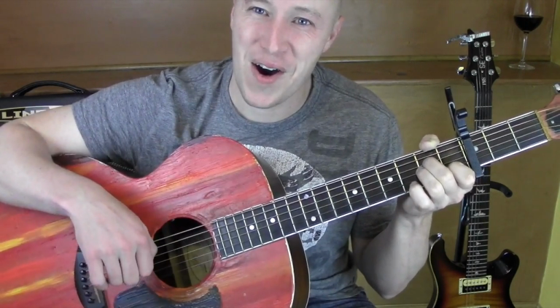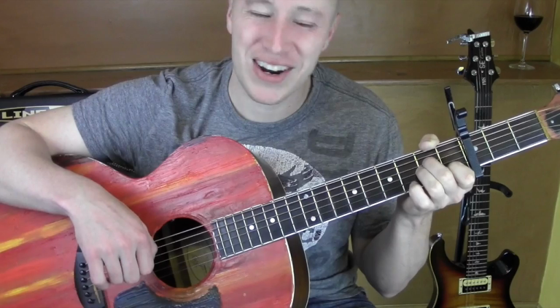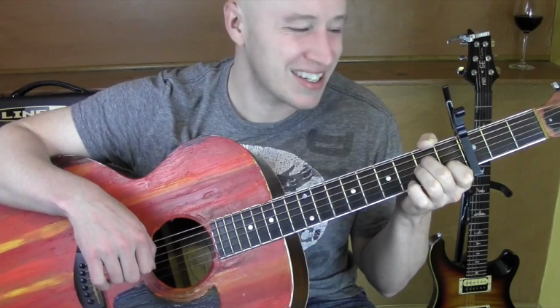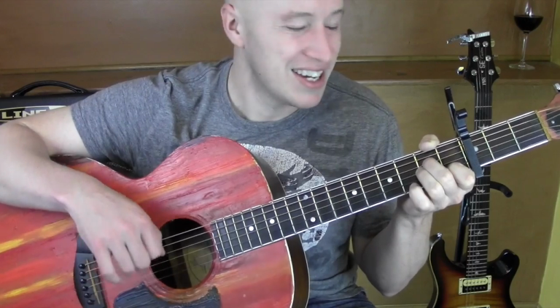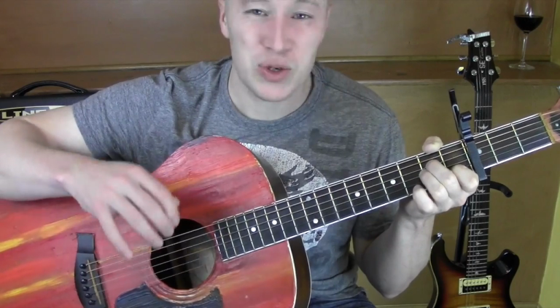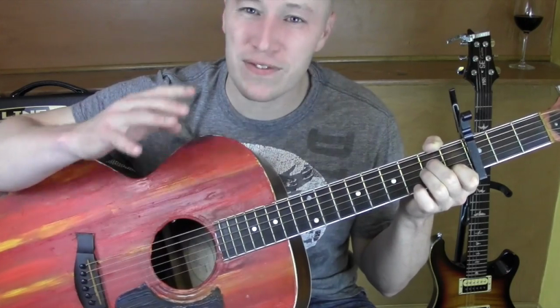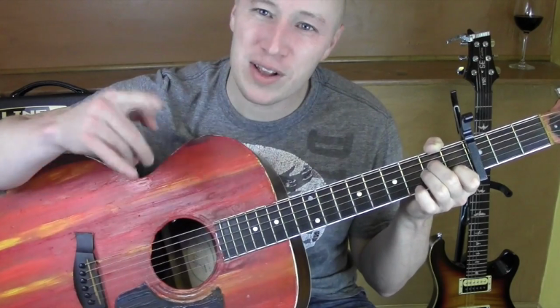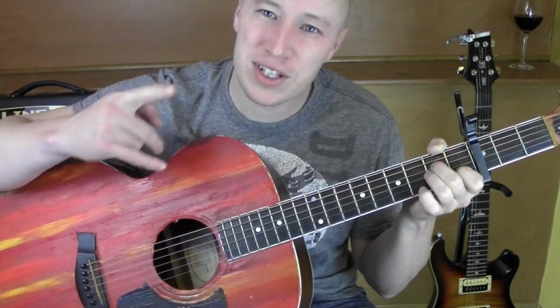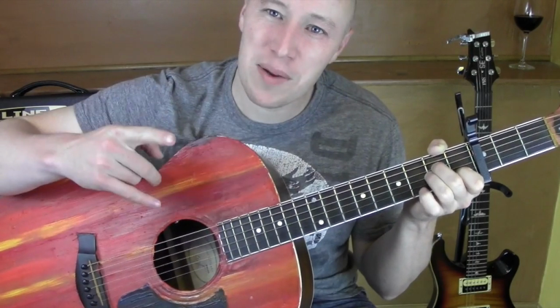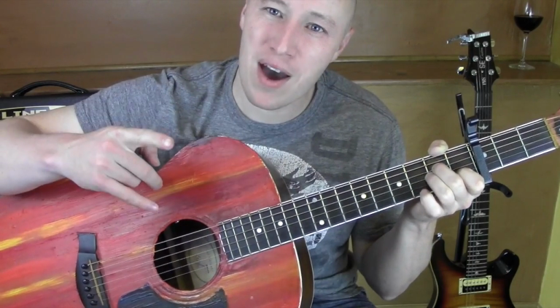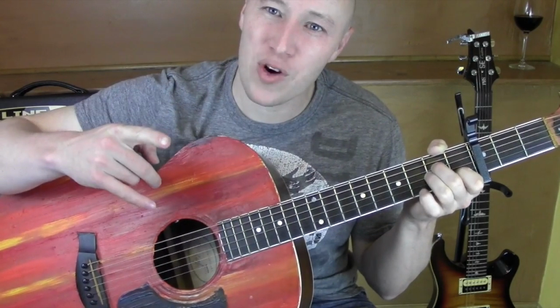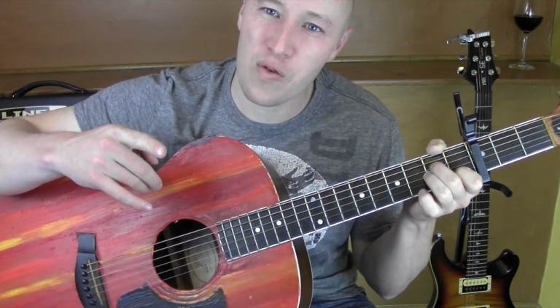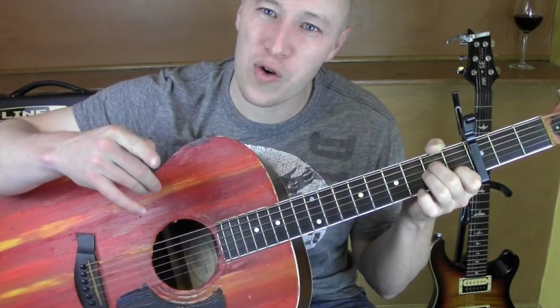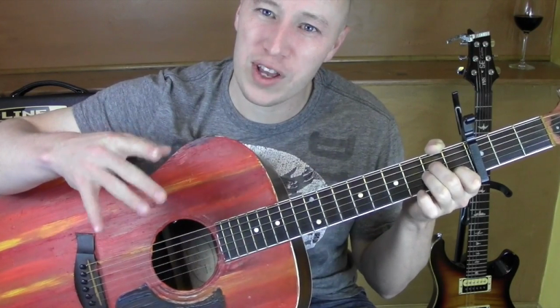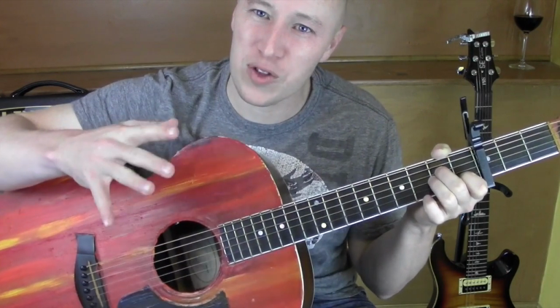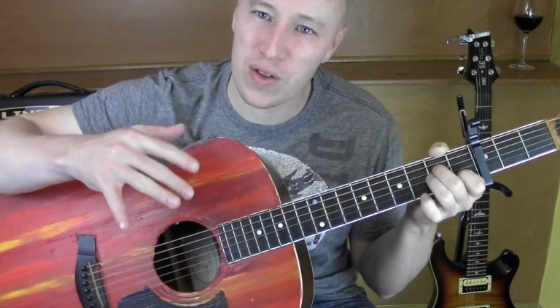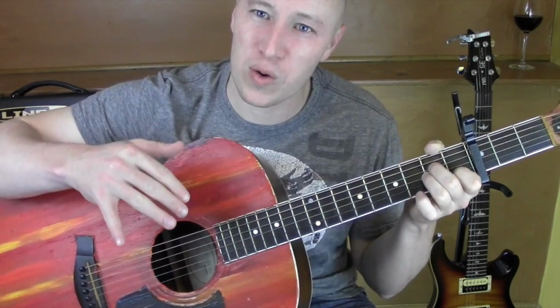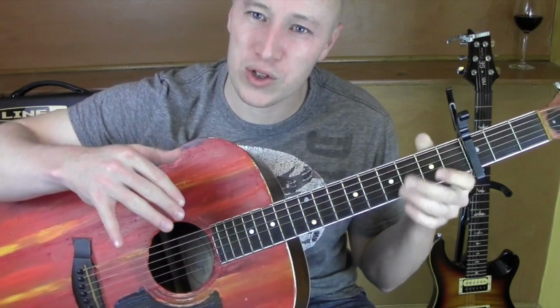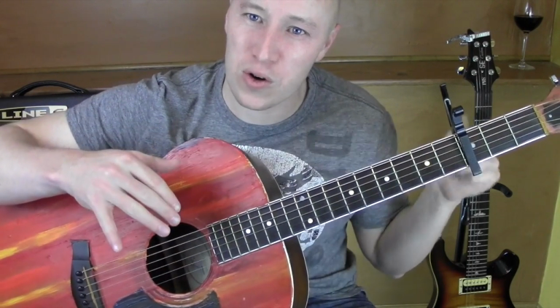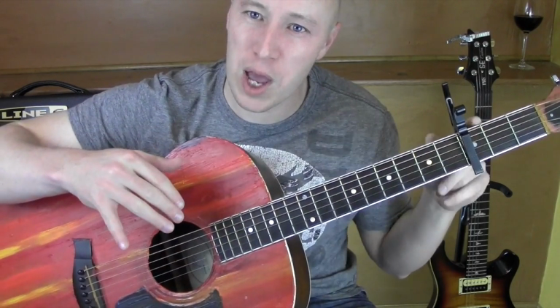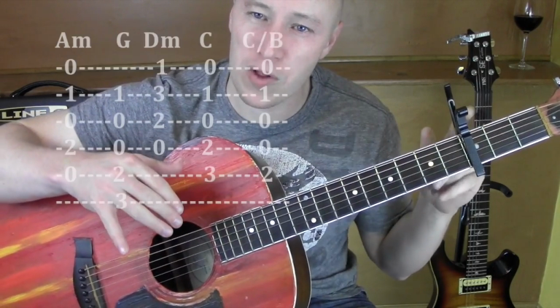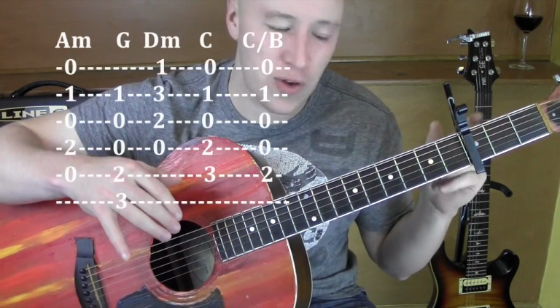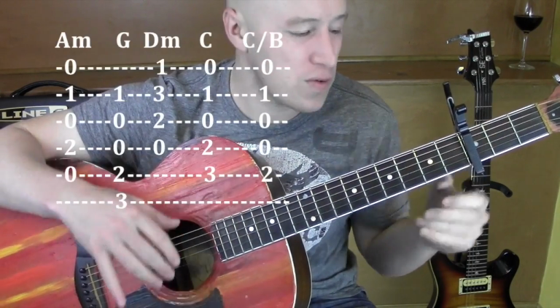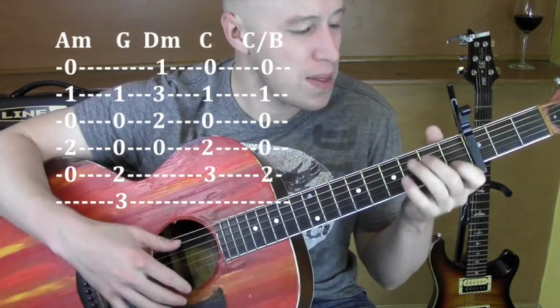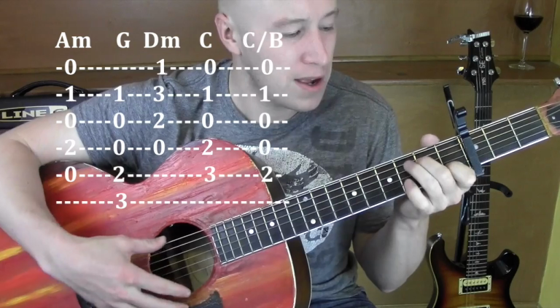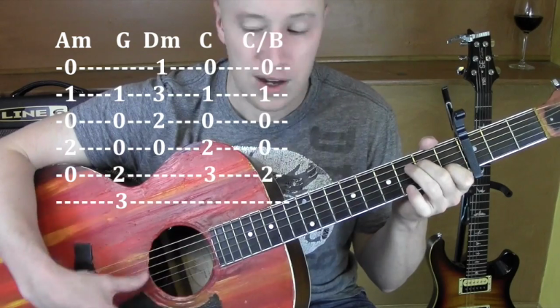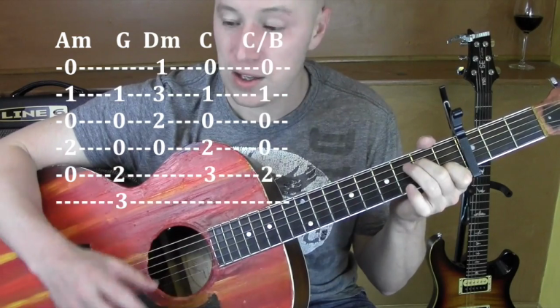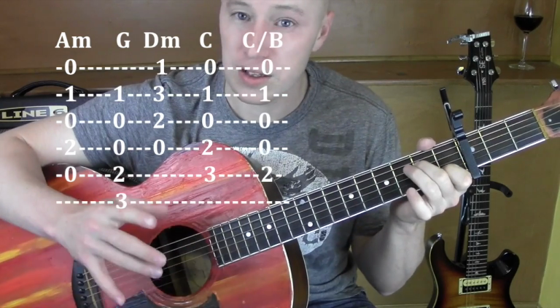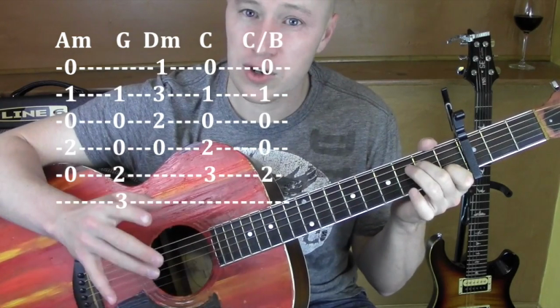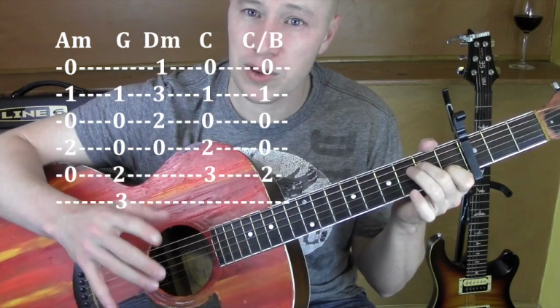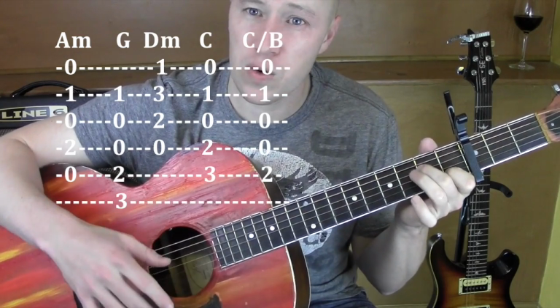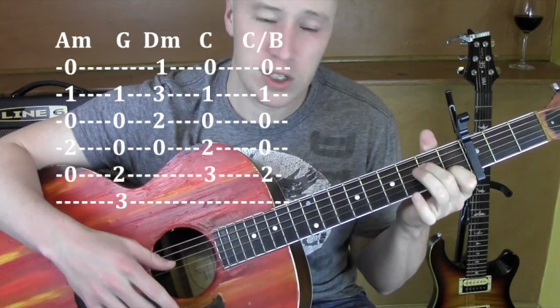Alright, so it follows the same pattern over and over again throughout the whole song. Capo on the 3rd fret. Let's talk about the chords.